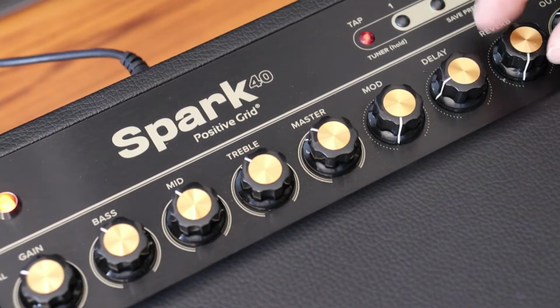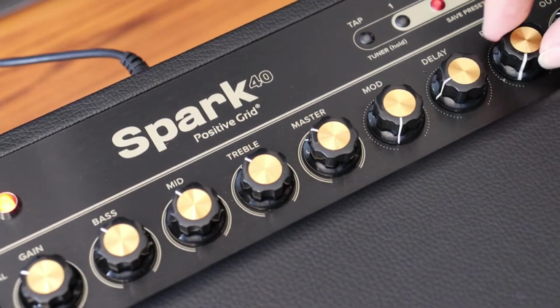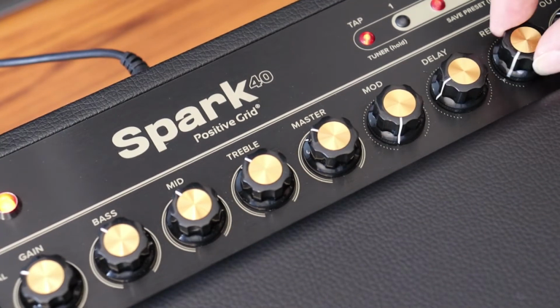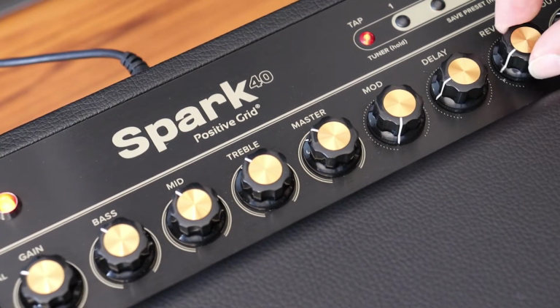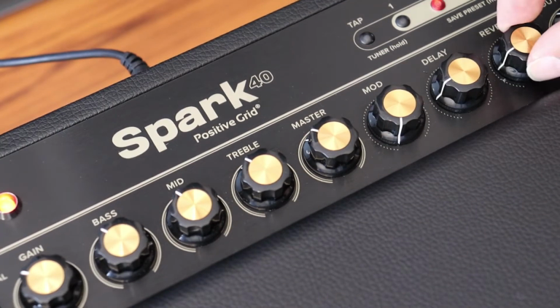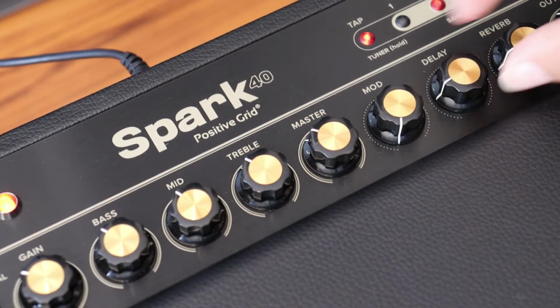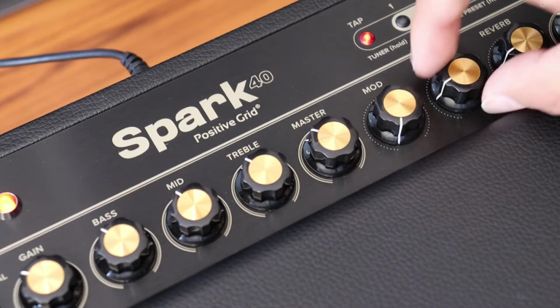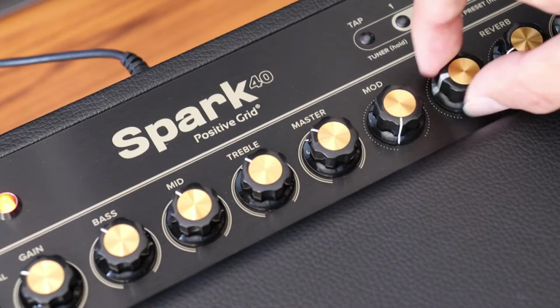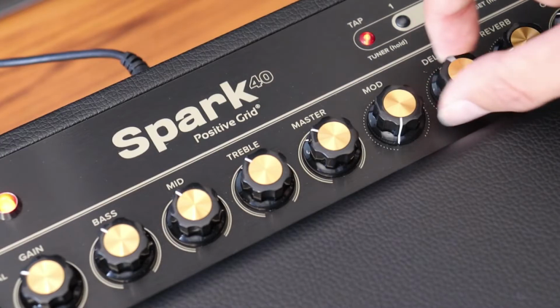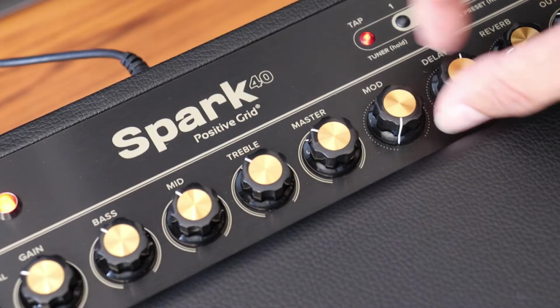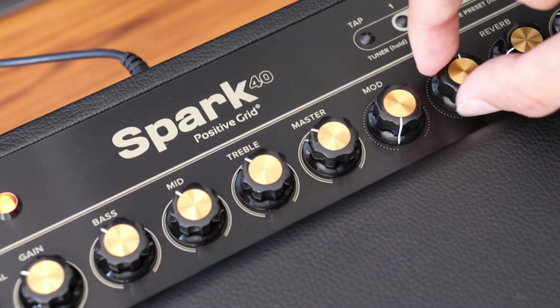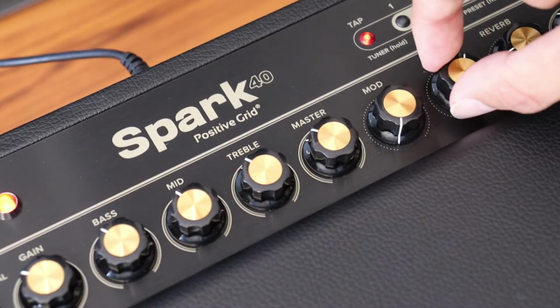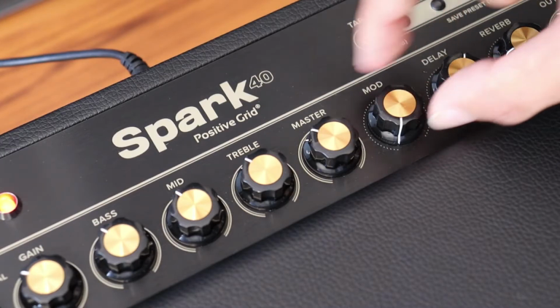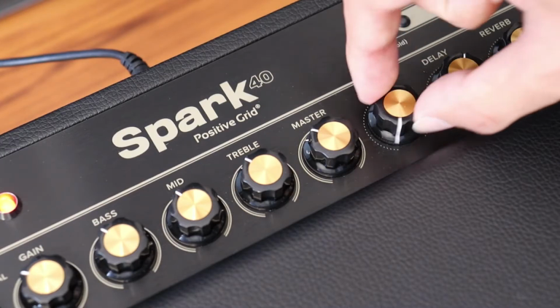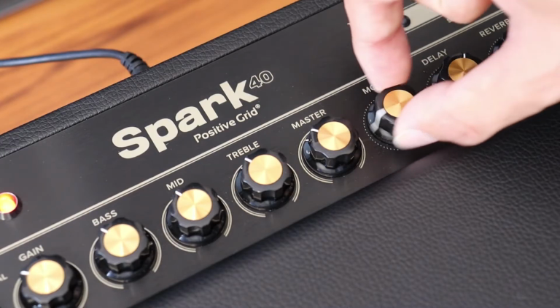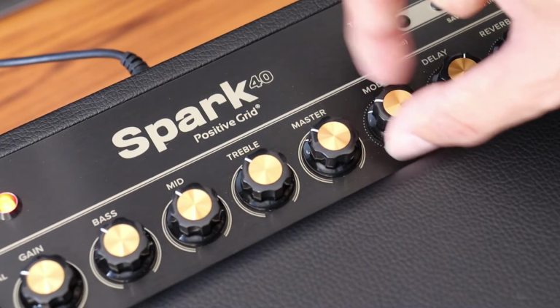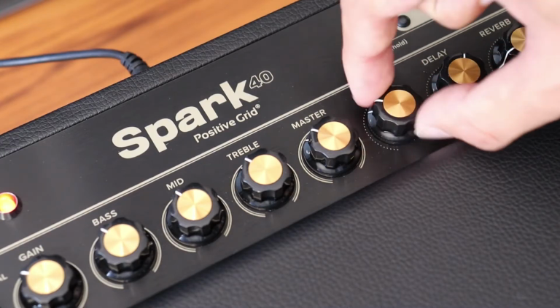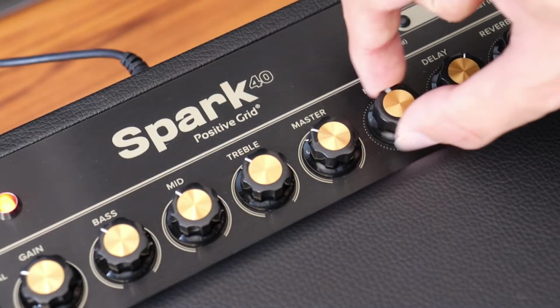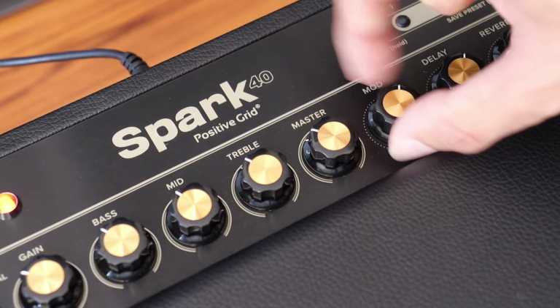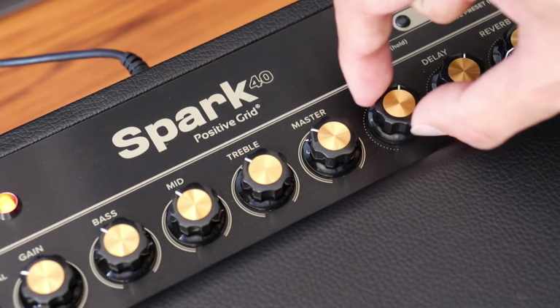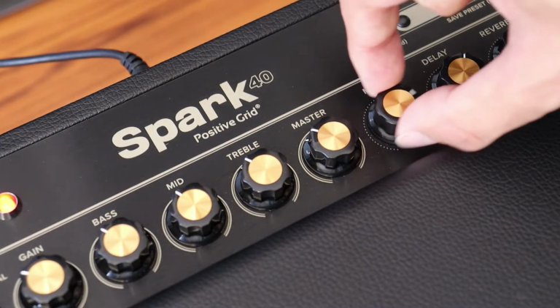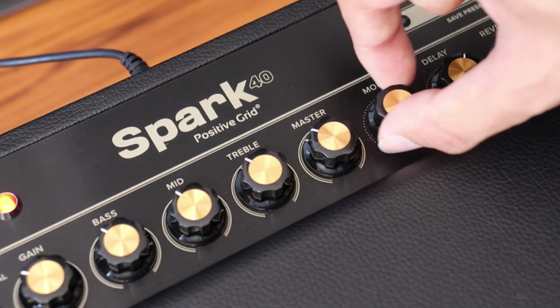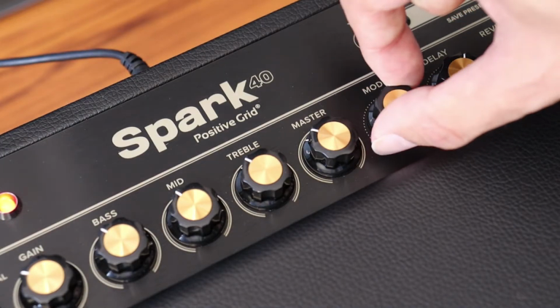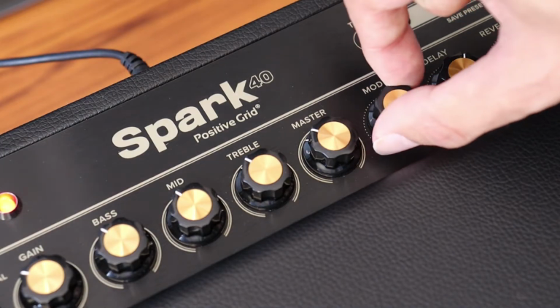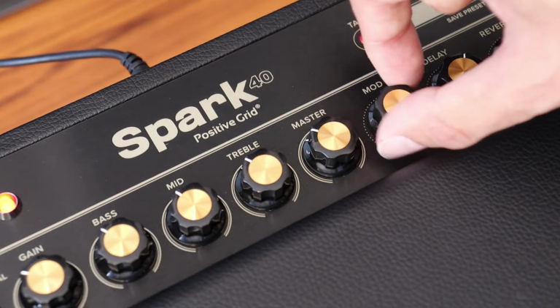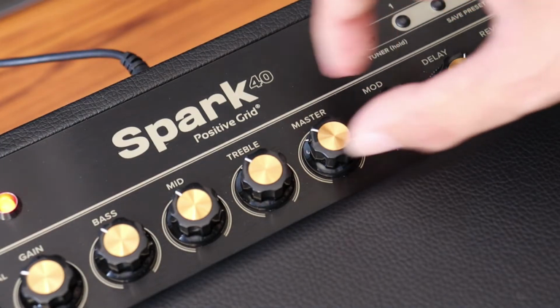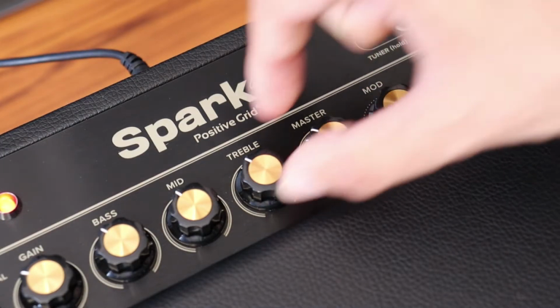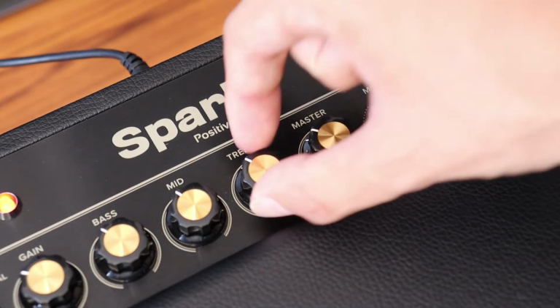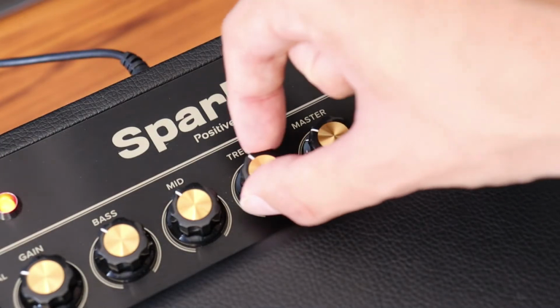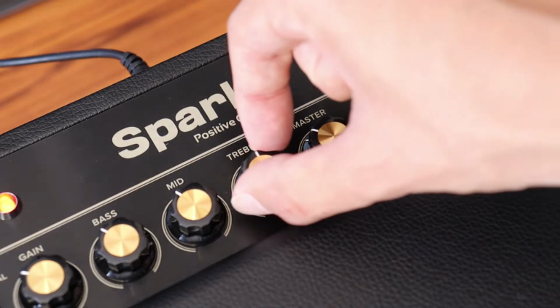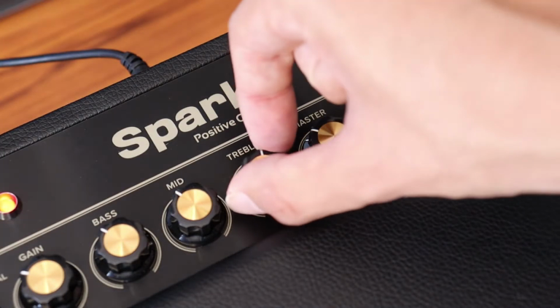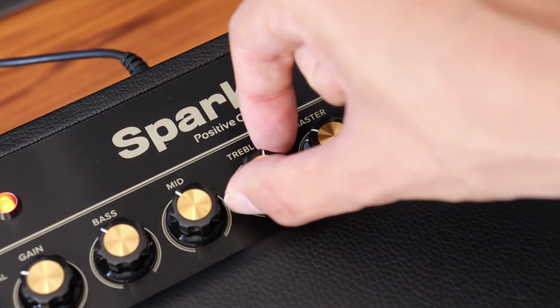You'll also notice handy controls for the tone stack, as well as effects like modulation, delay and reverb.